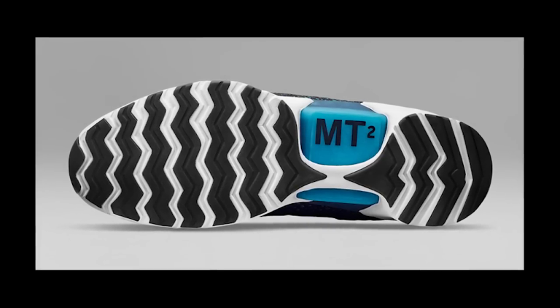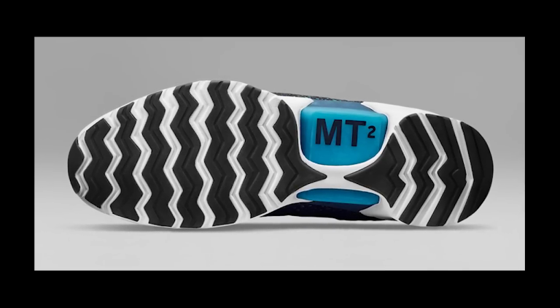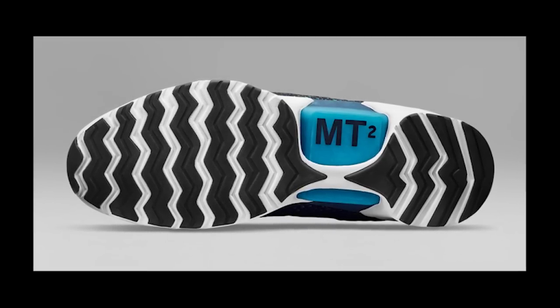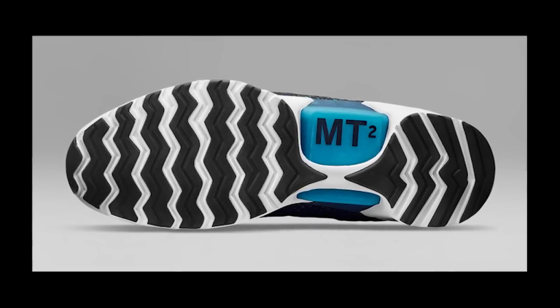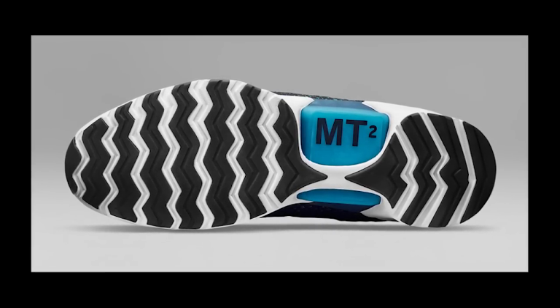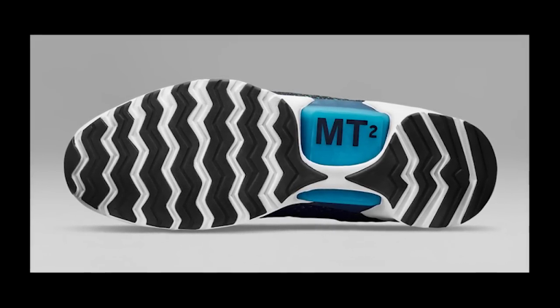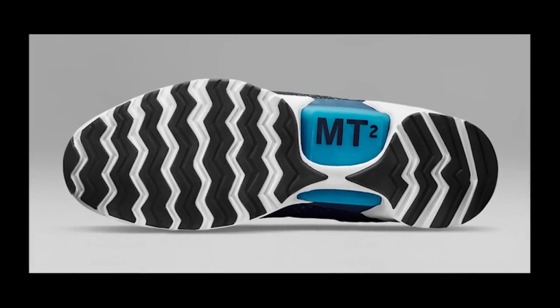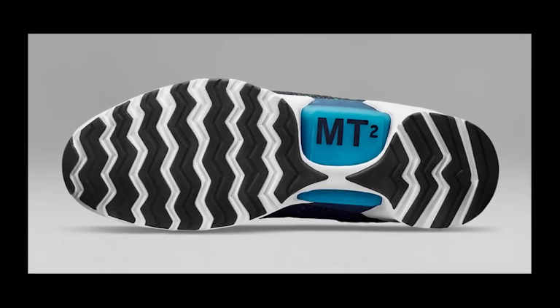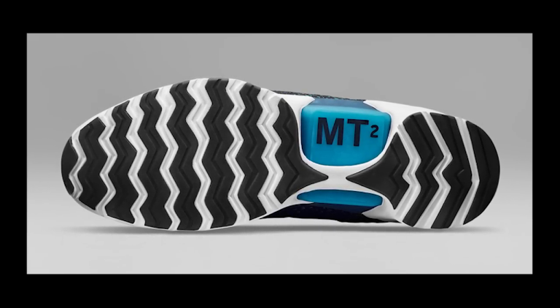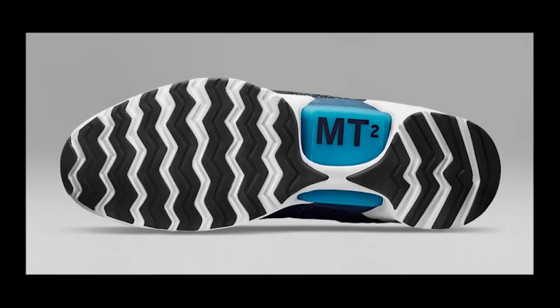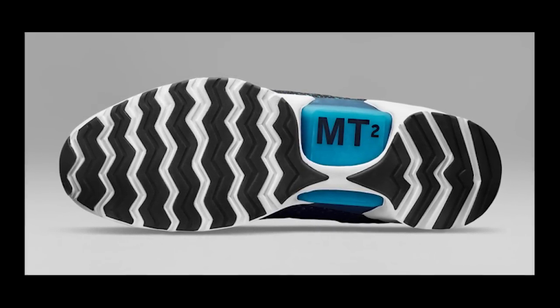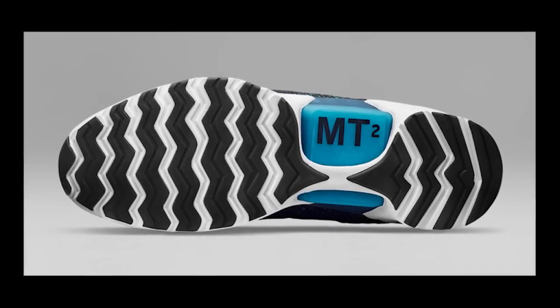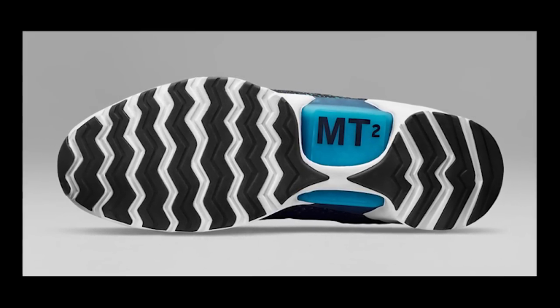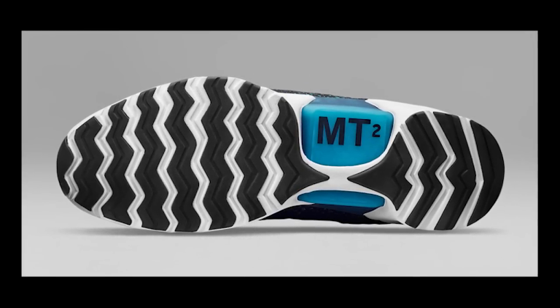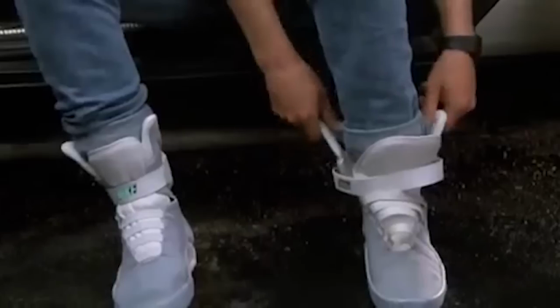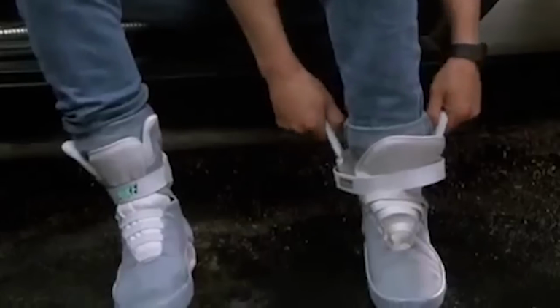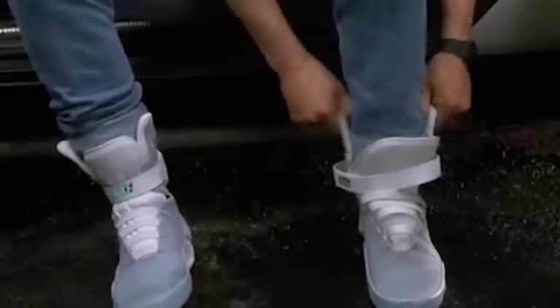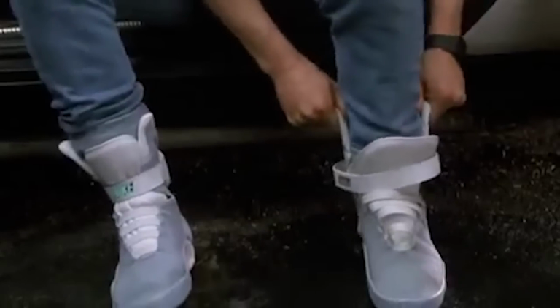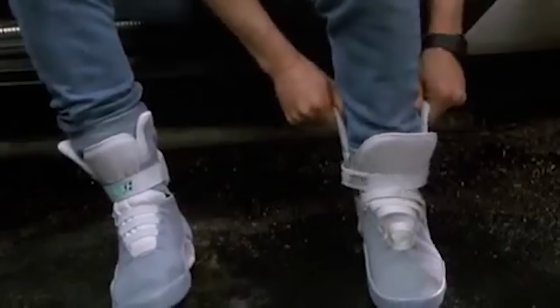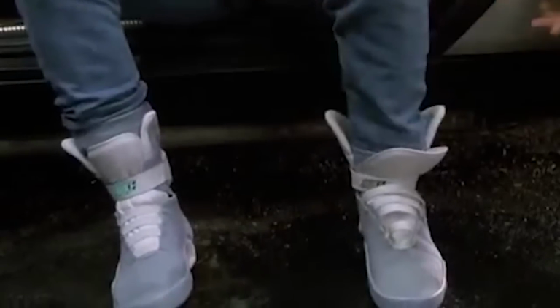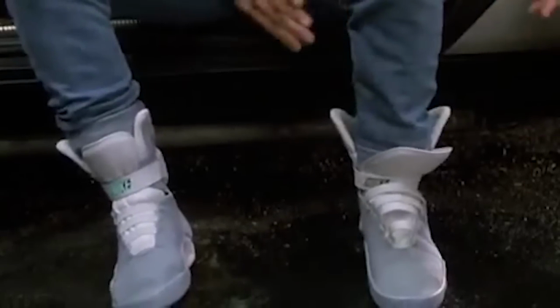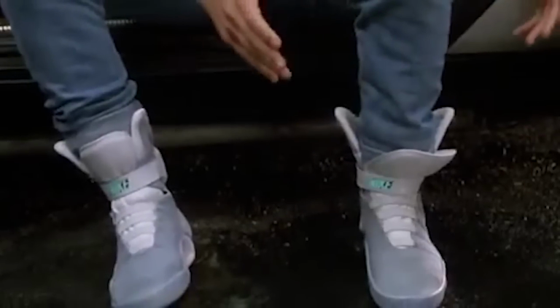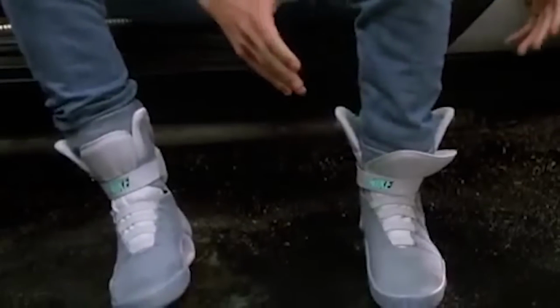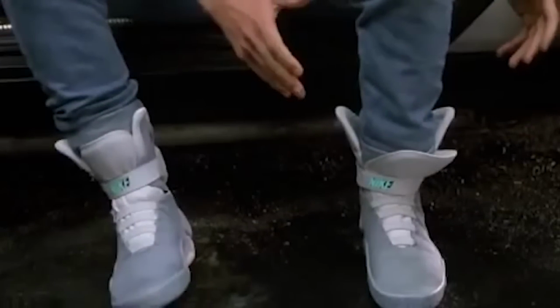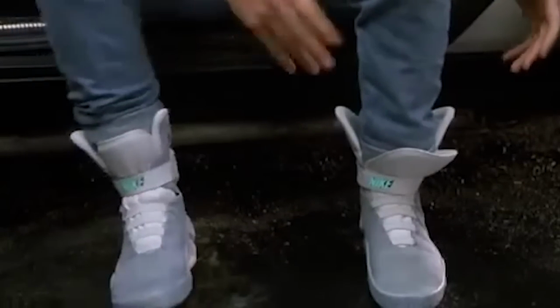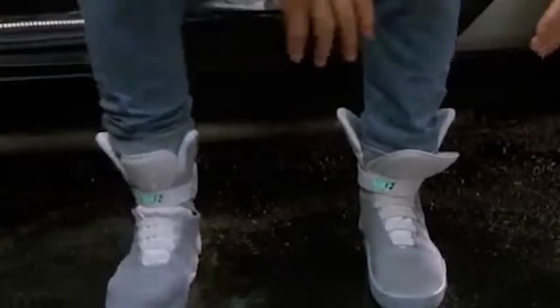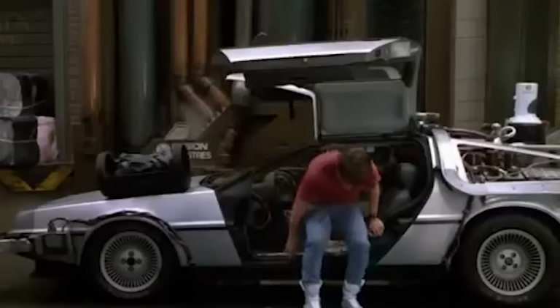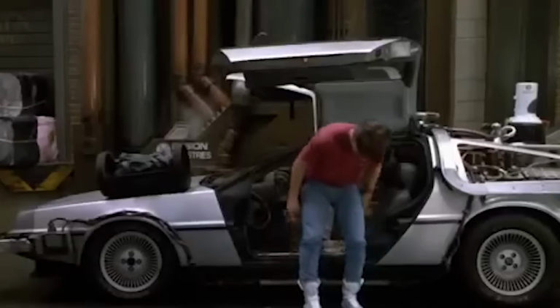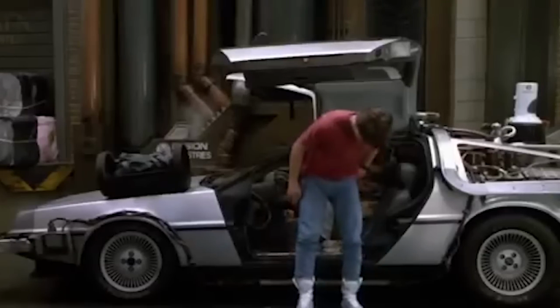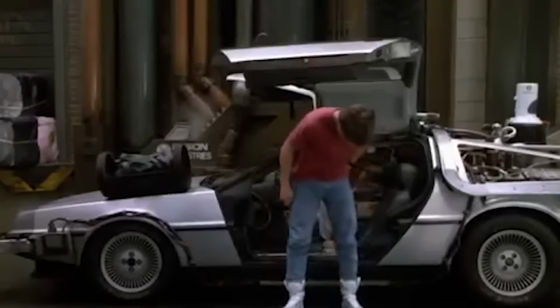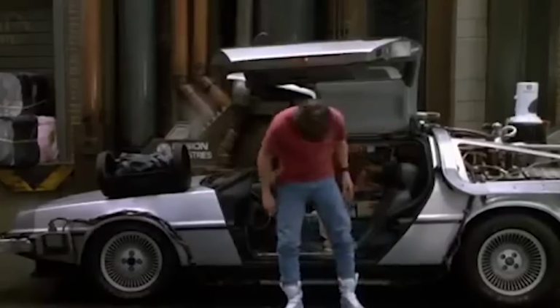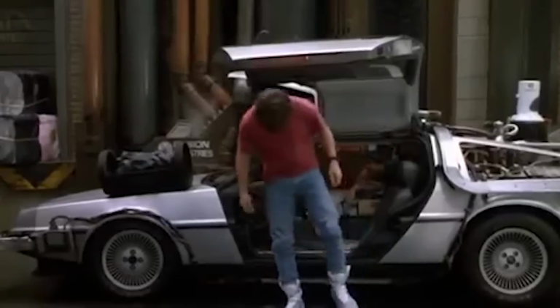If you think you've seen this concept before, you have. Remember the Back to the Future film when Michael J. Fox stepped into a pair of self-tying Nikes?